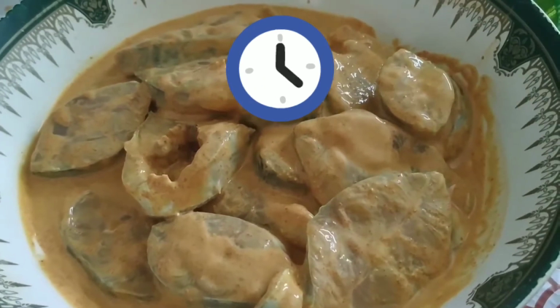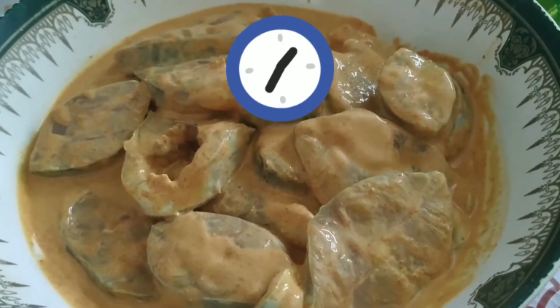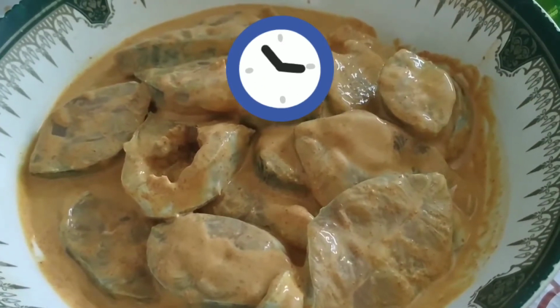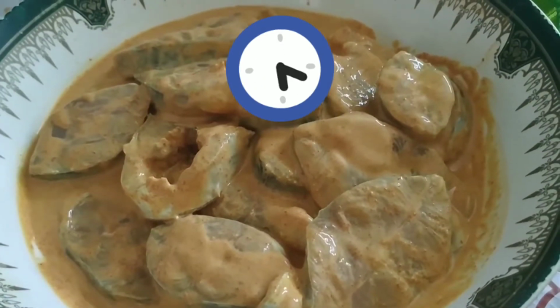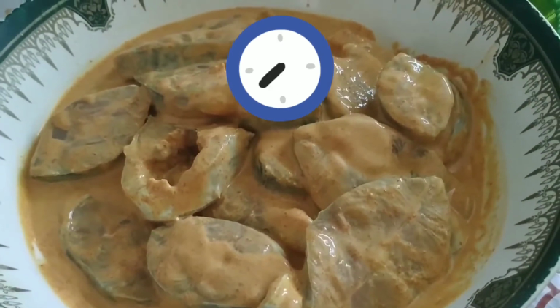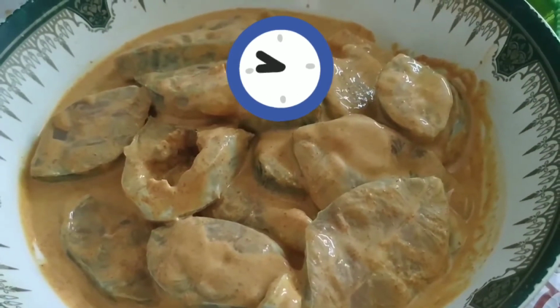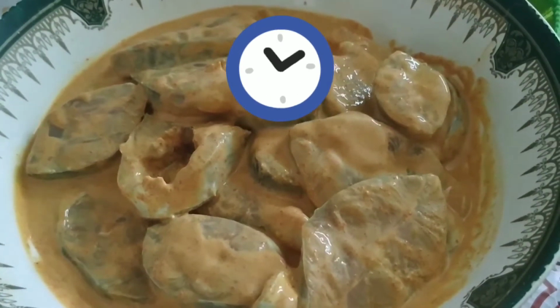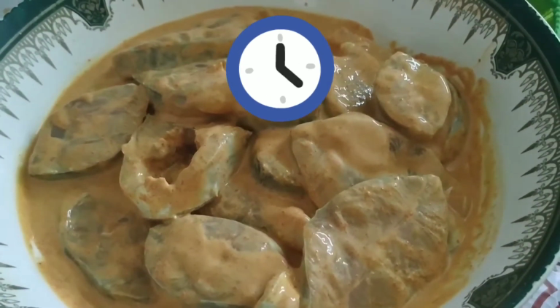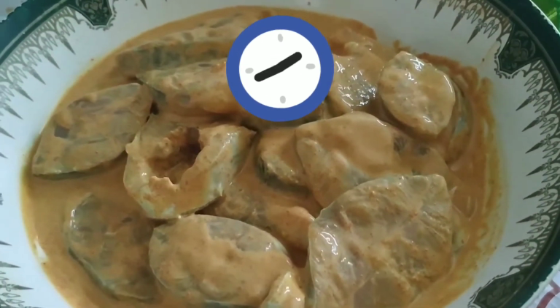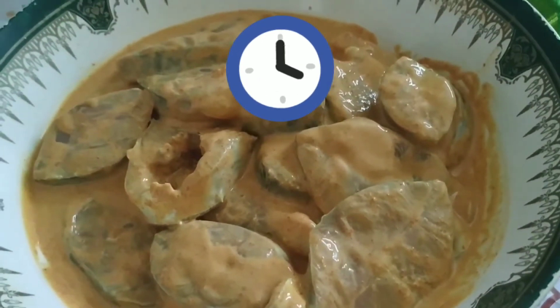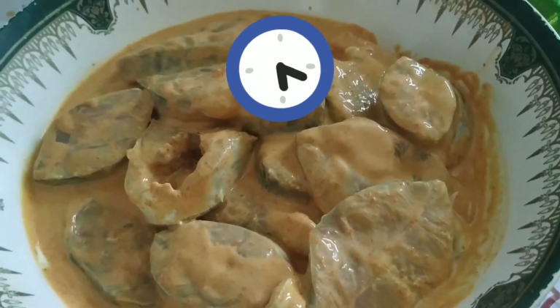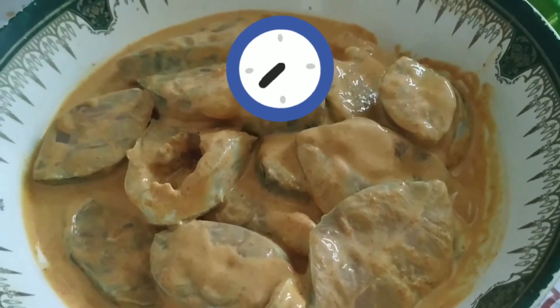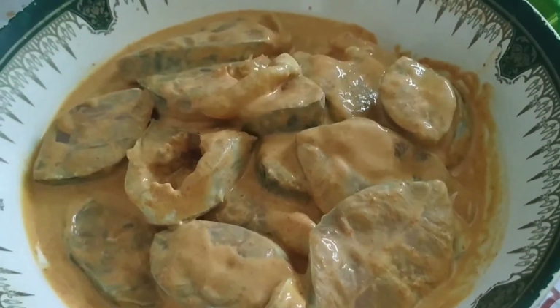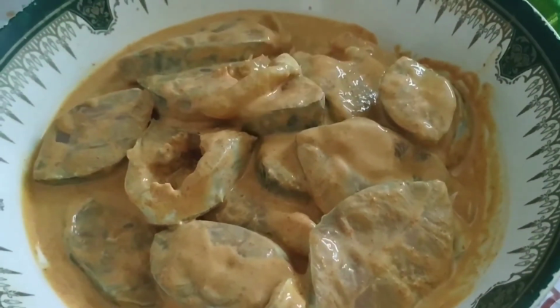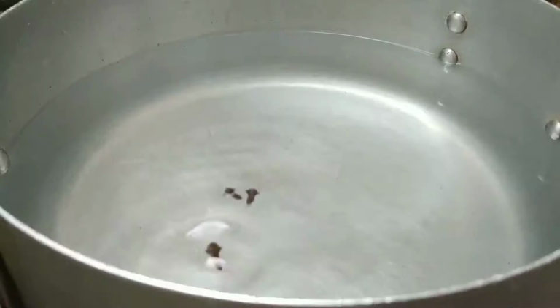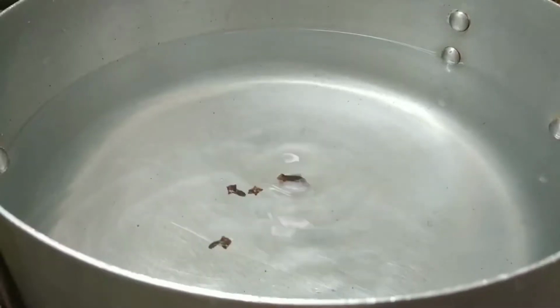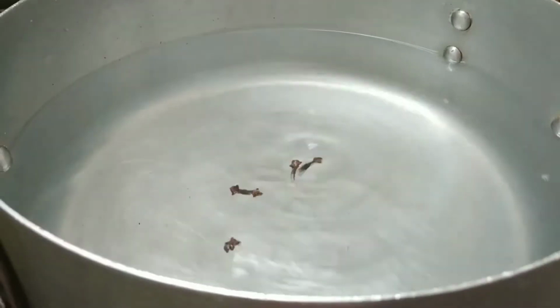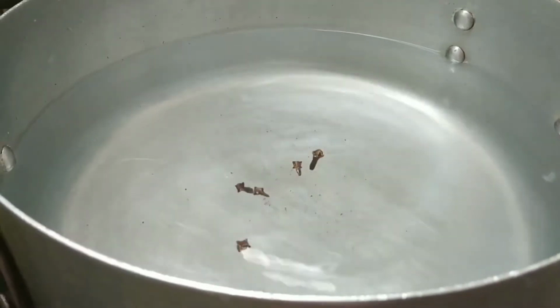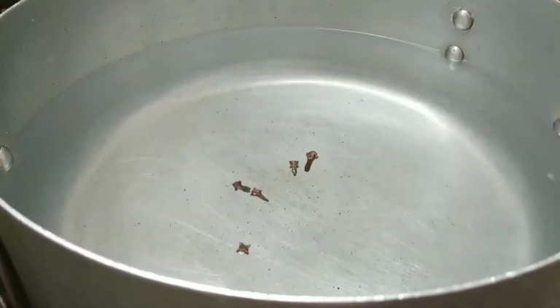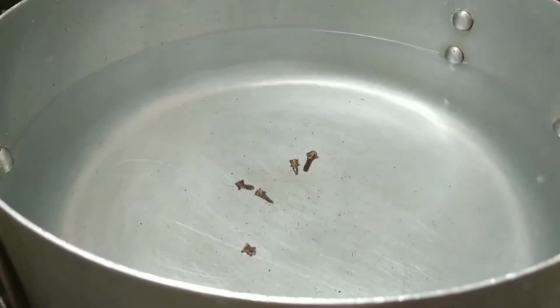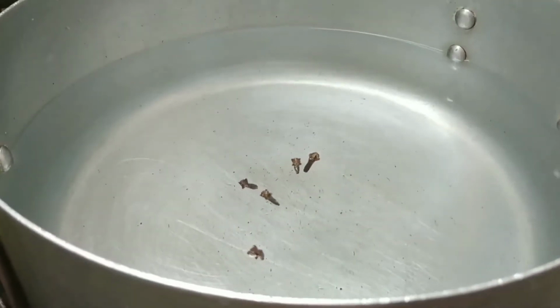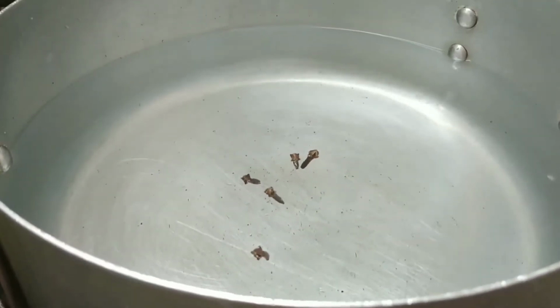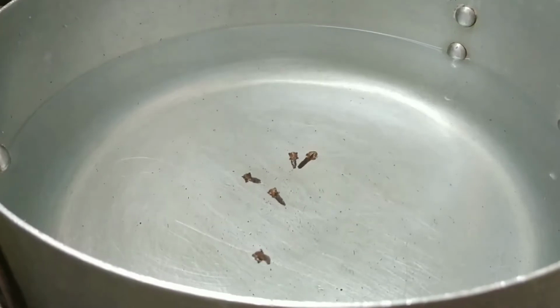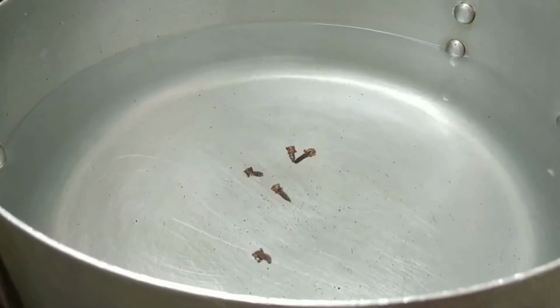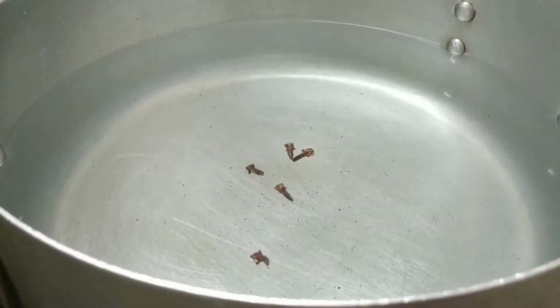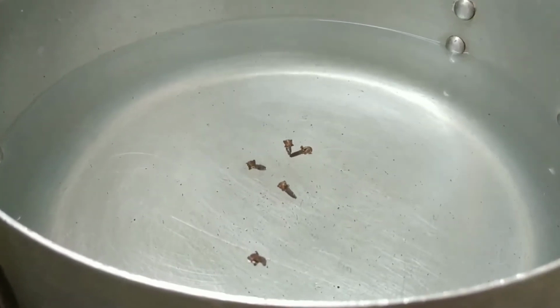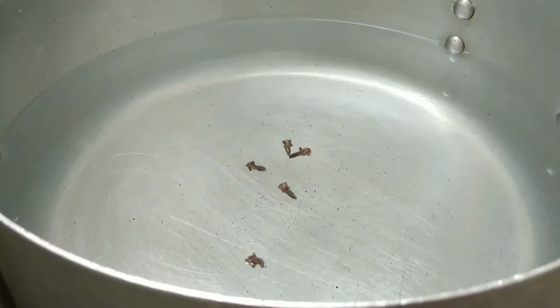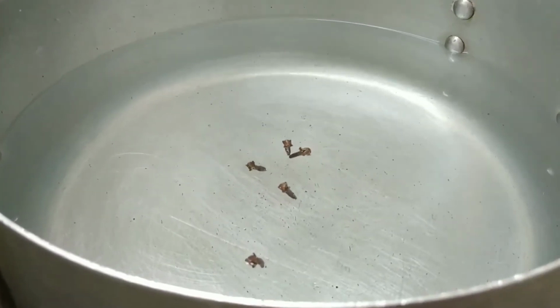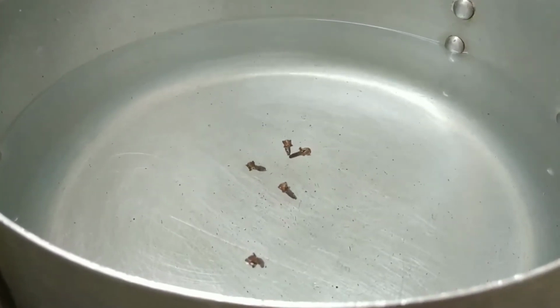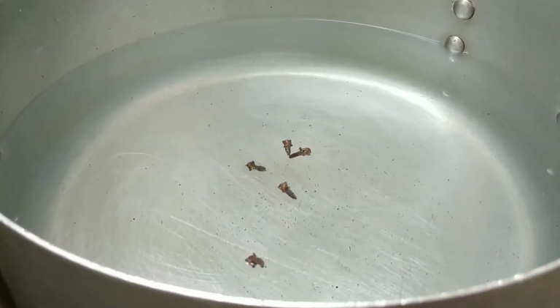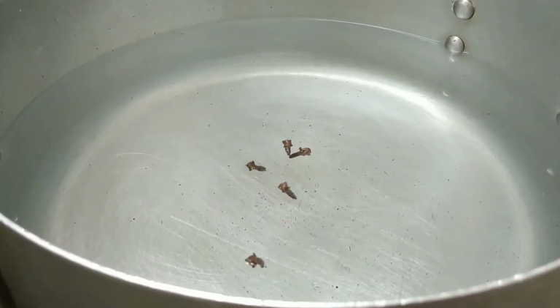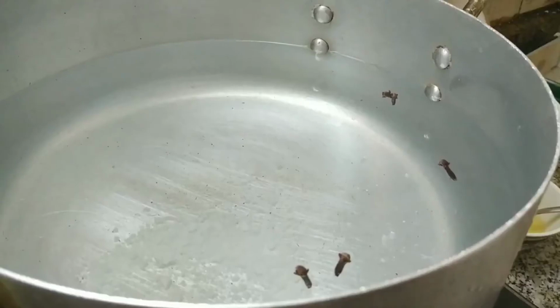Now let me marinate this in the freezer for 20 minutes. In my cooking vessel I have the required amount of water along with four to five pieces of cloves and required amount of crystal salt.